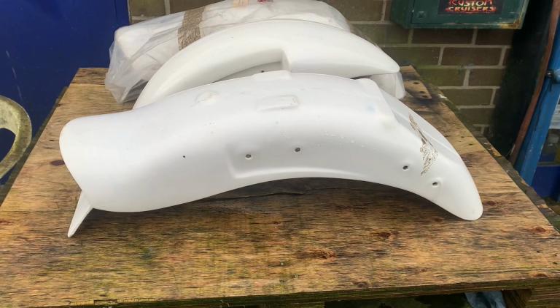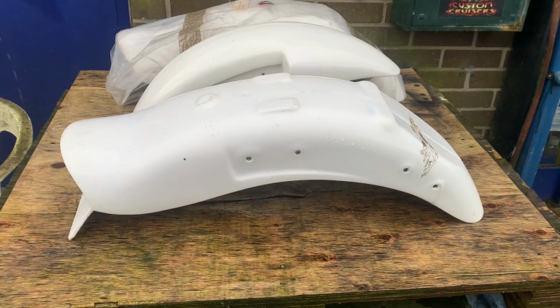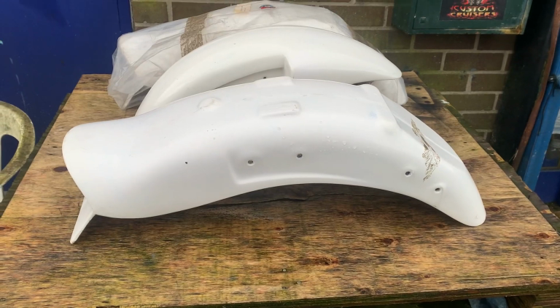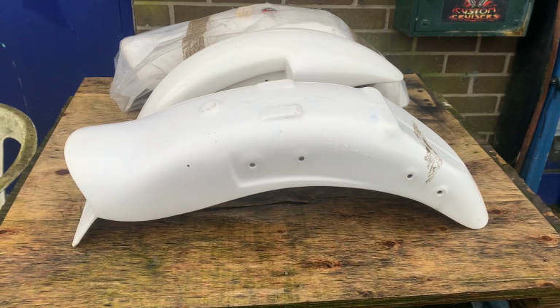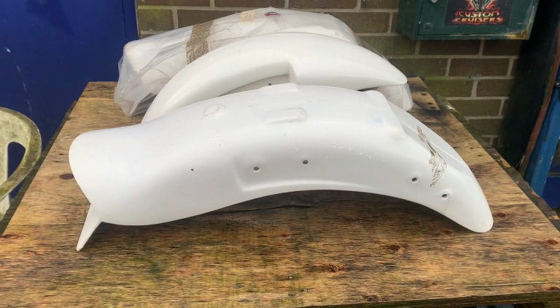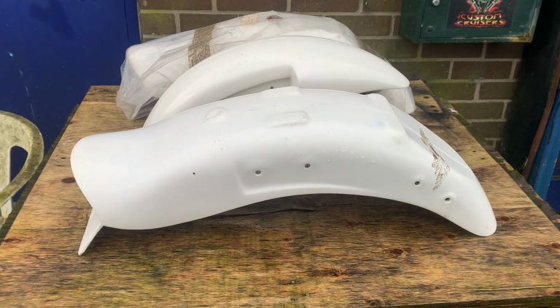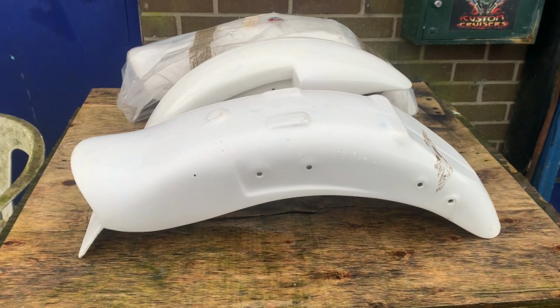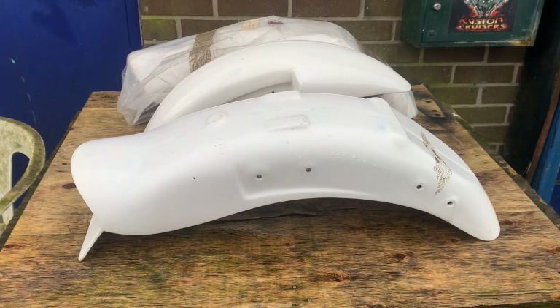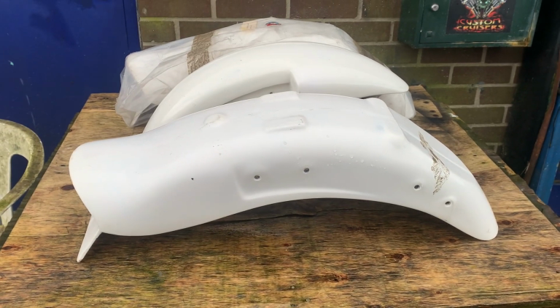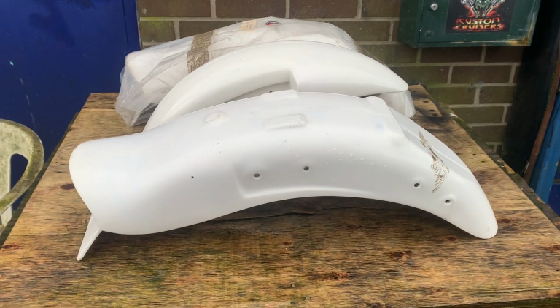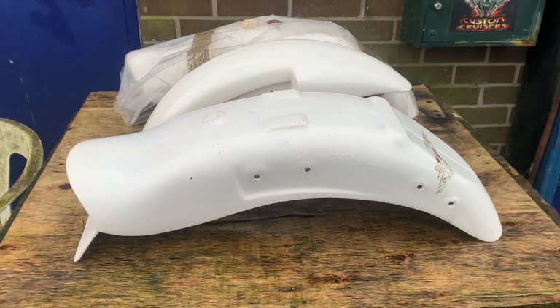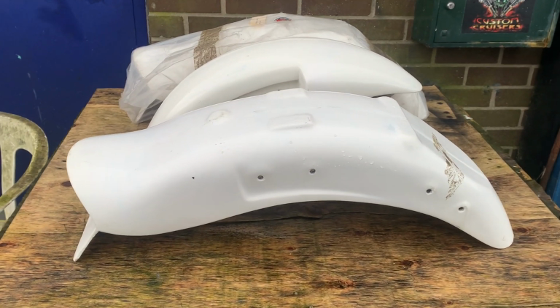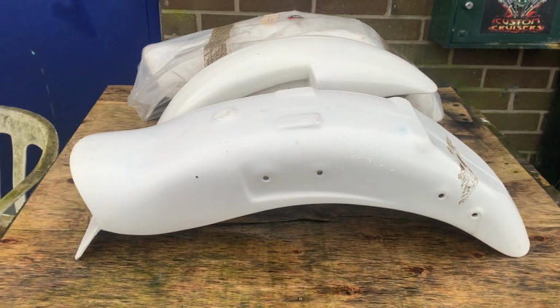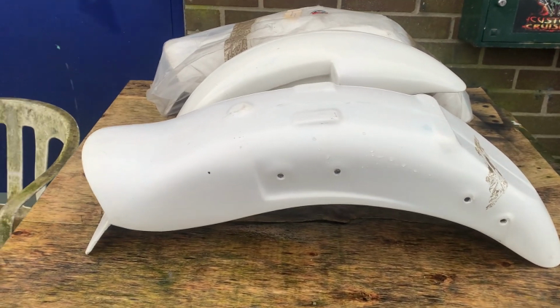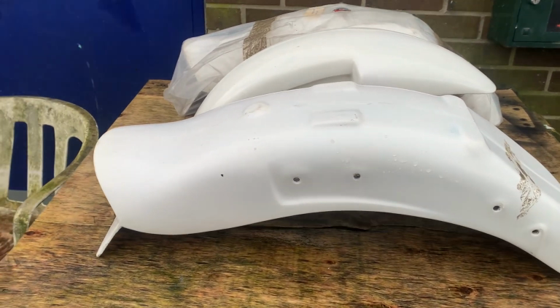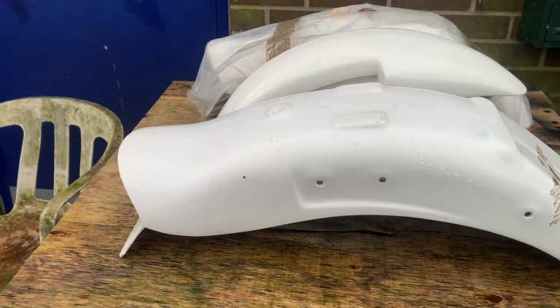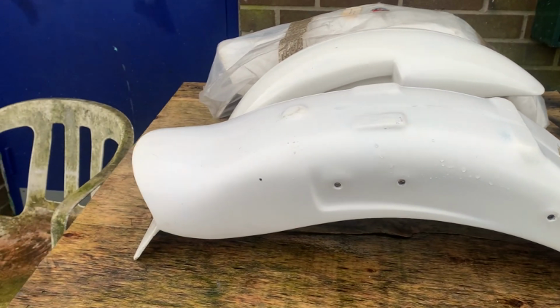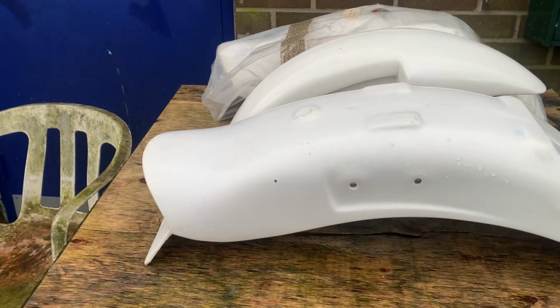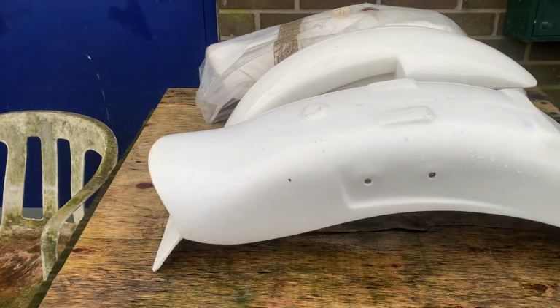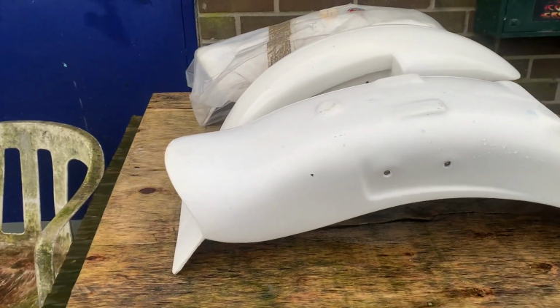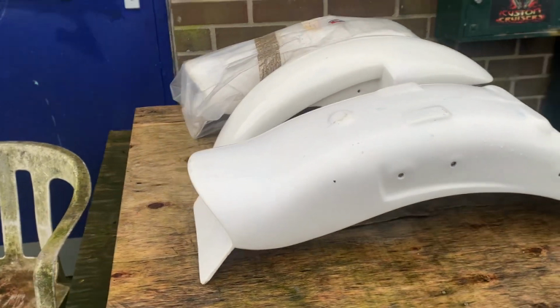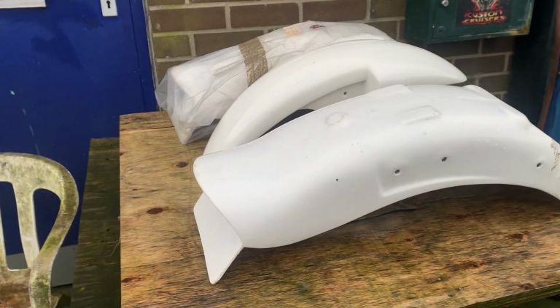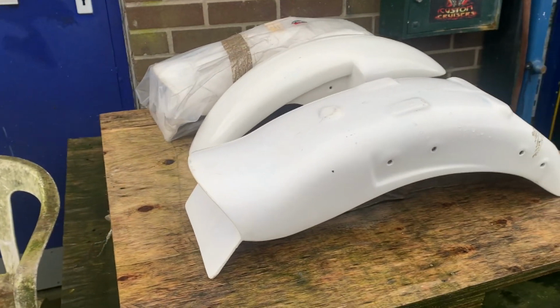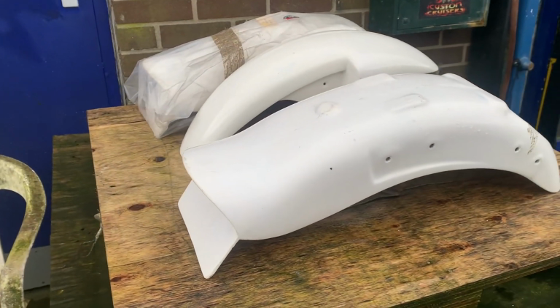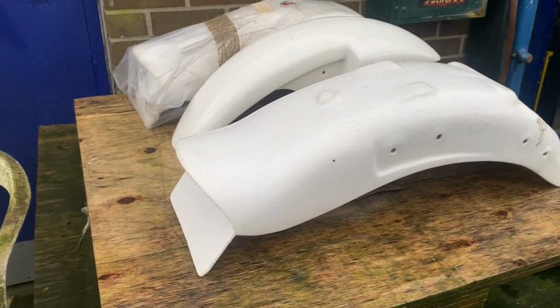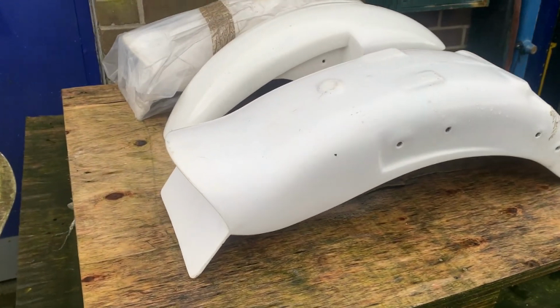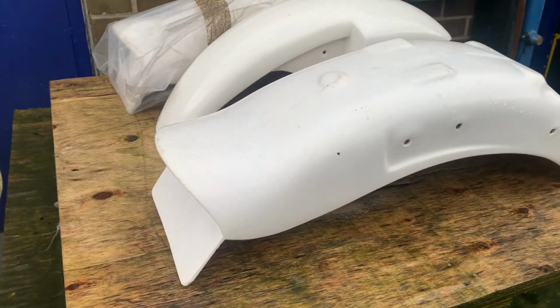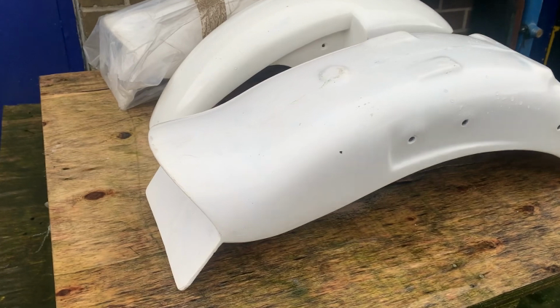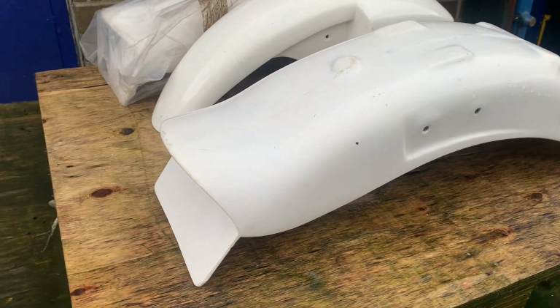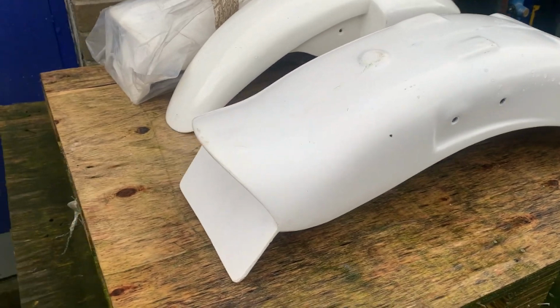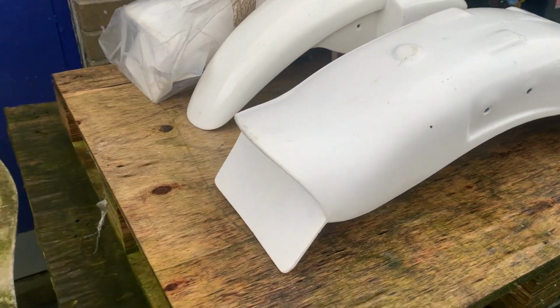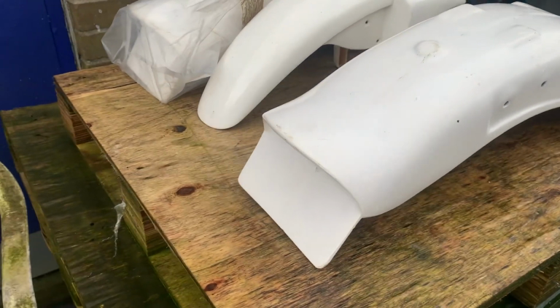Hi, it's Mike from Custom Cruise. This beautiful big kid here is a Suzuki VS1400 rear fender.